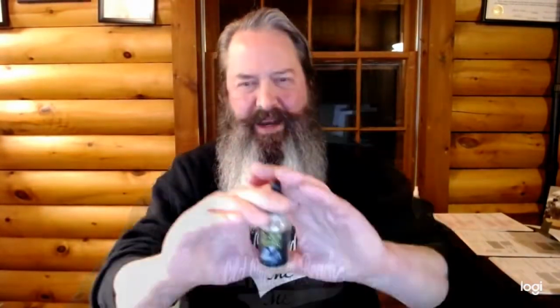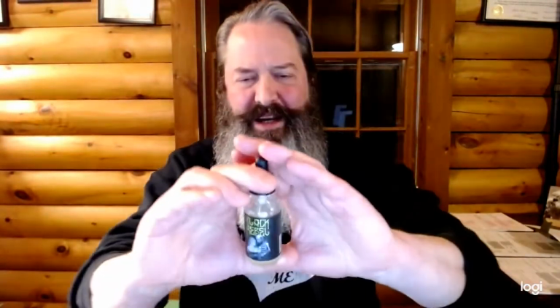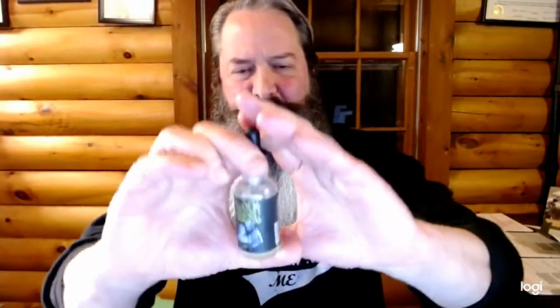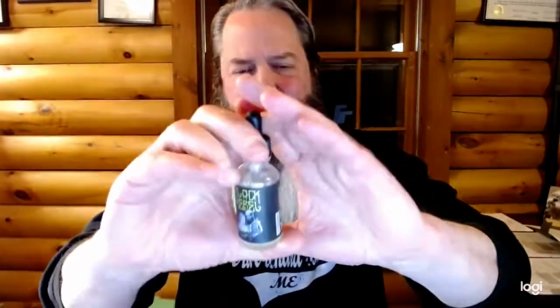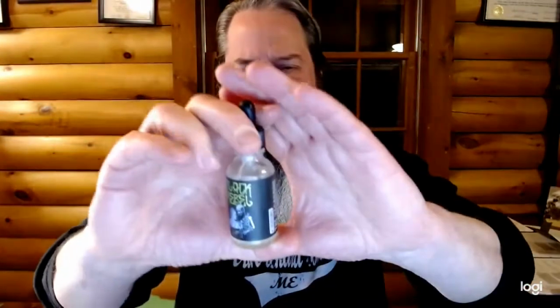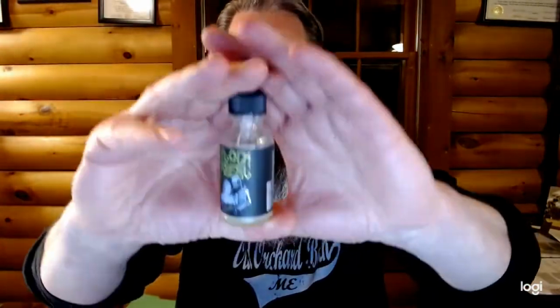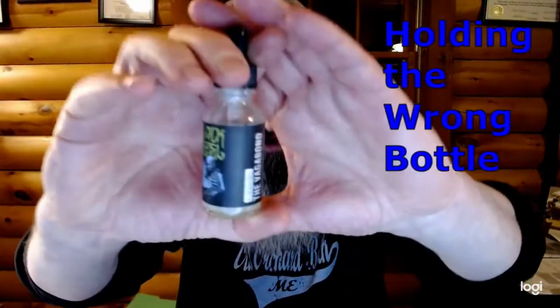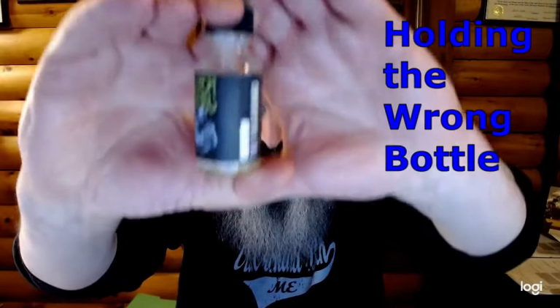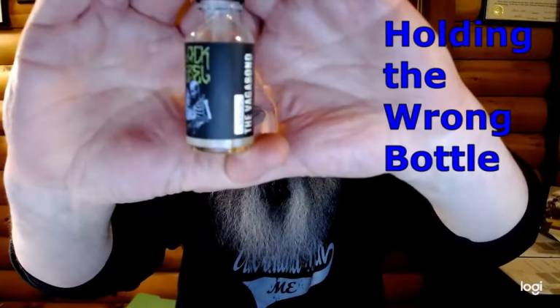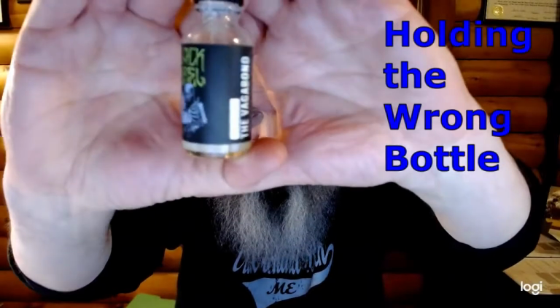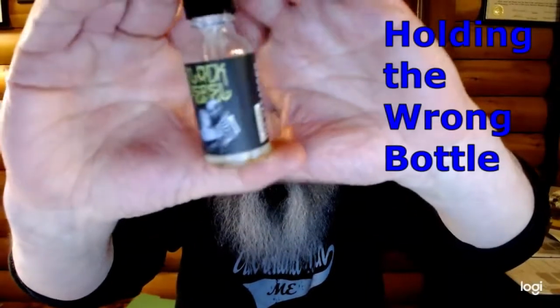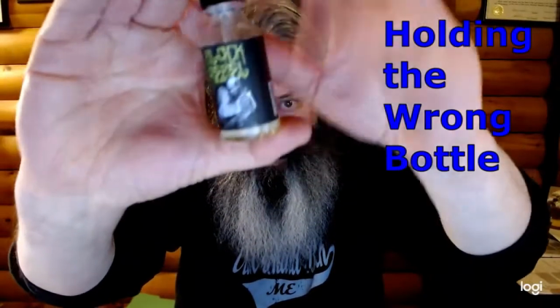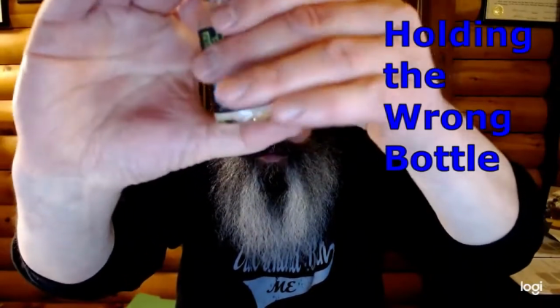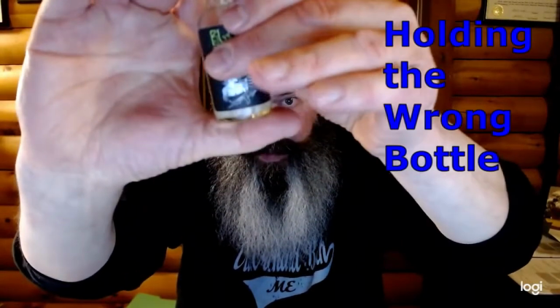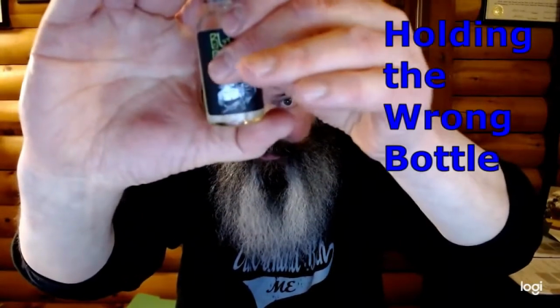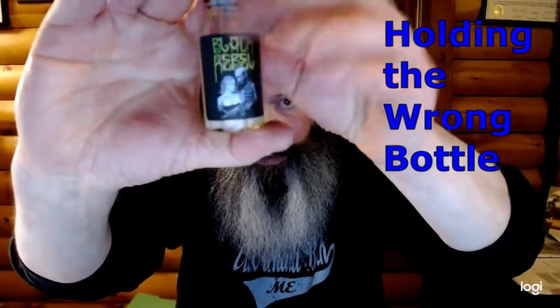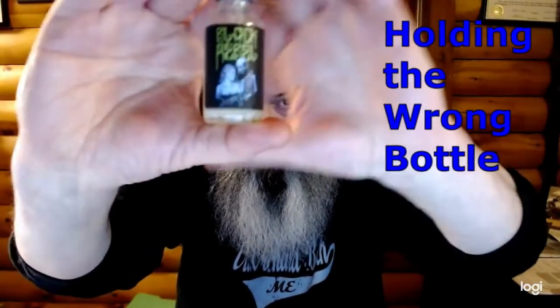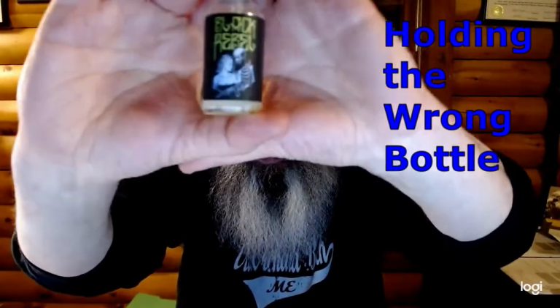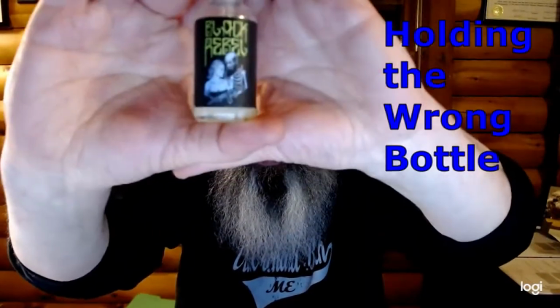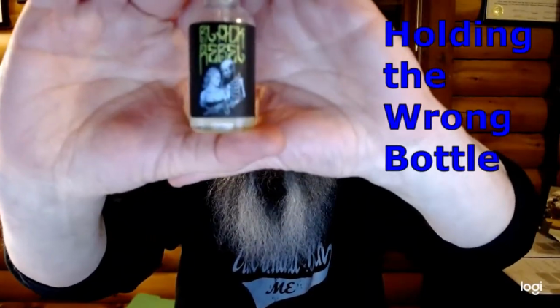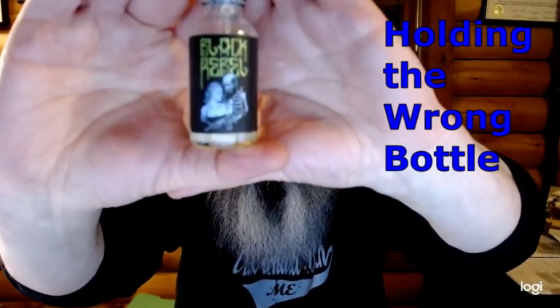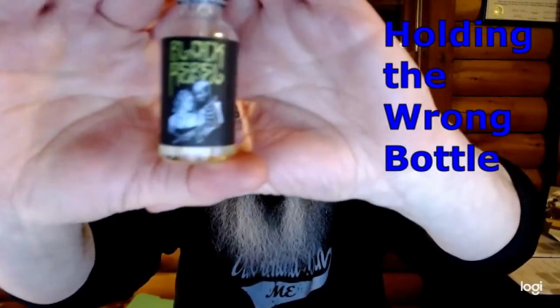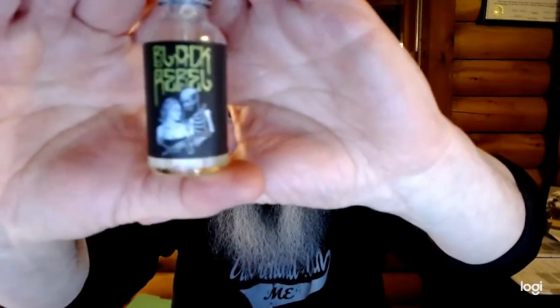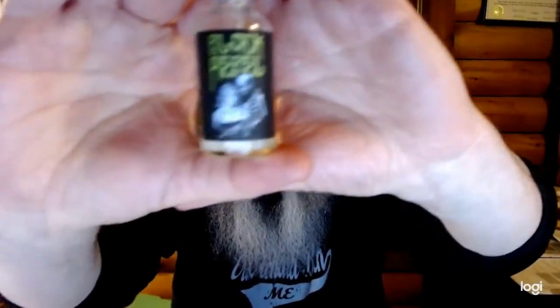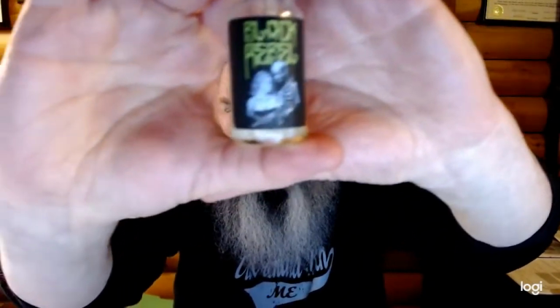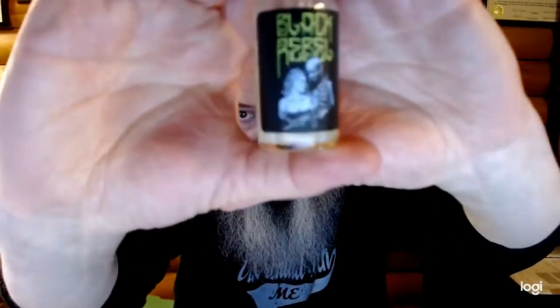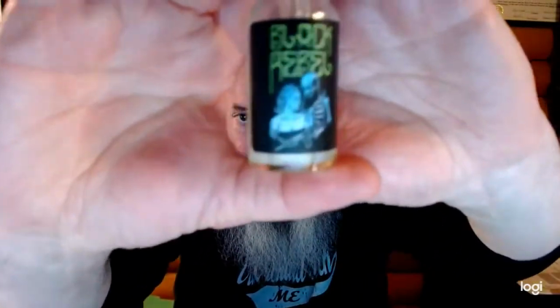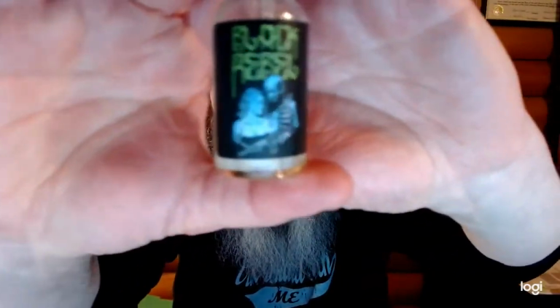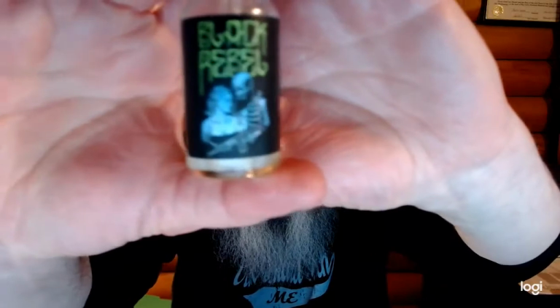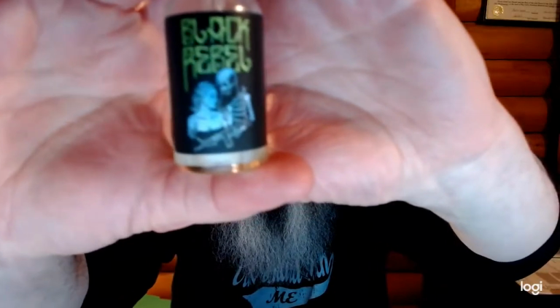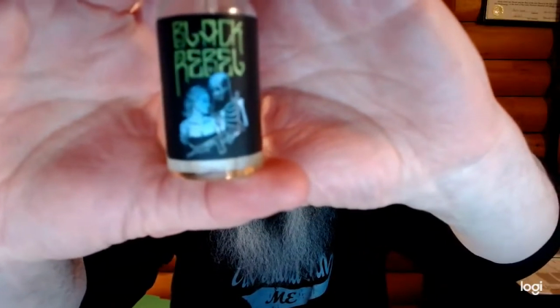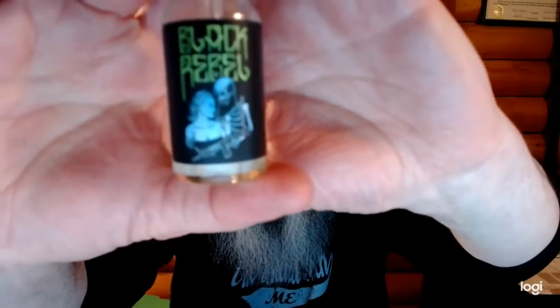Here's me trying to get a good shot of this bottle, and I don't care if it takes me hours, I'm going to do it.